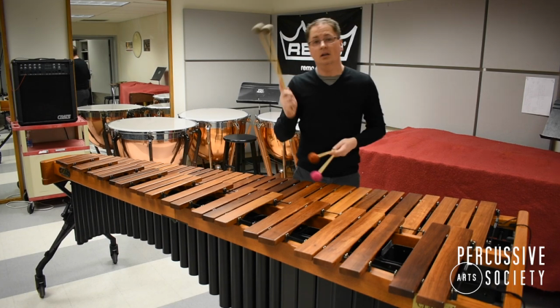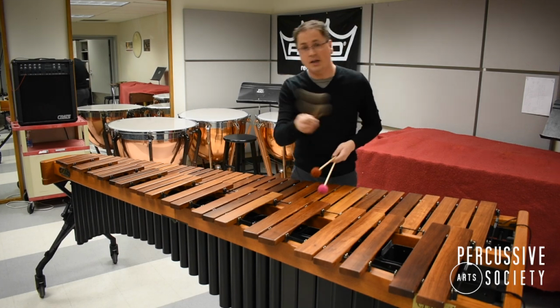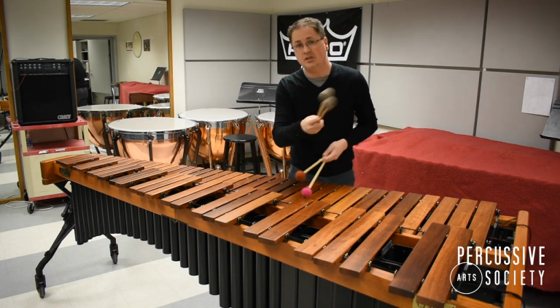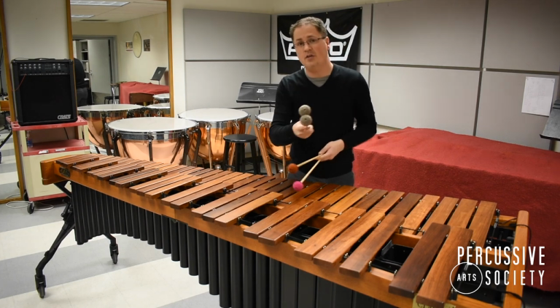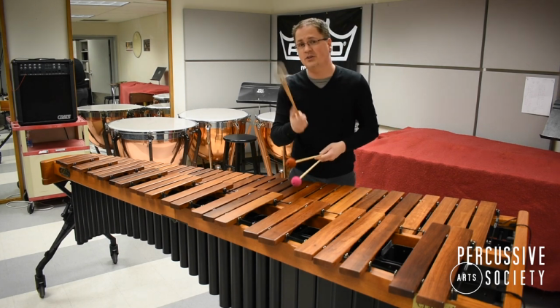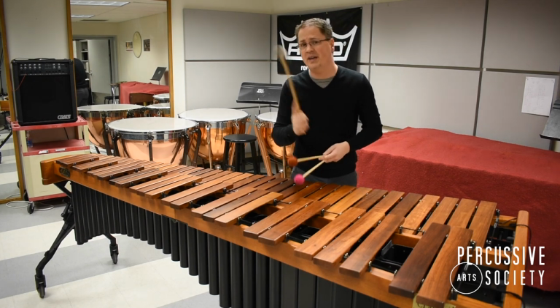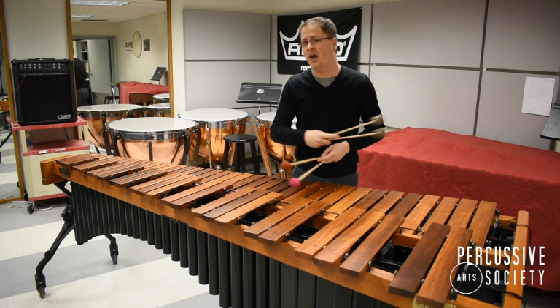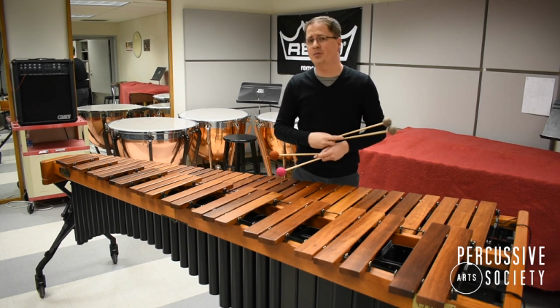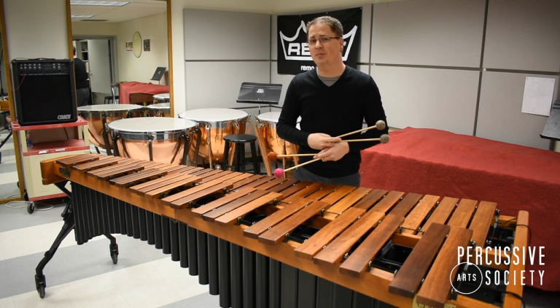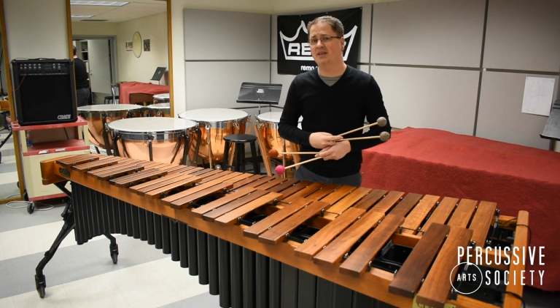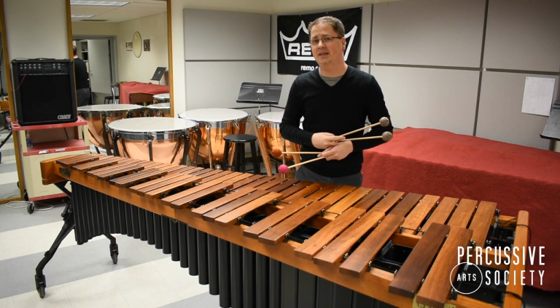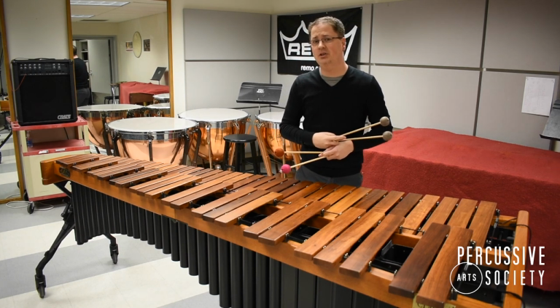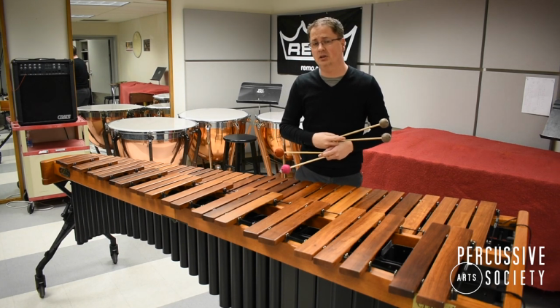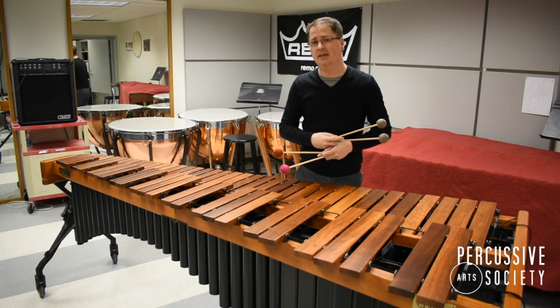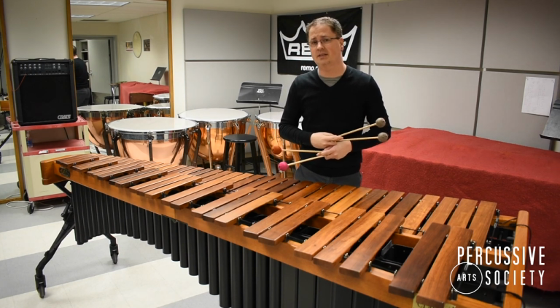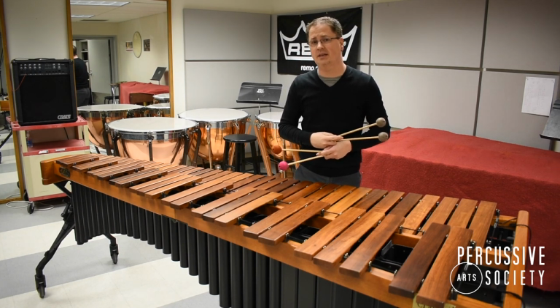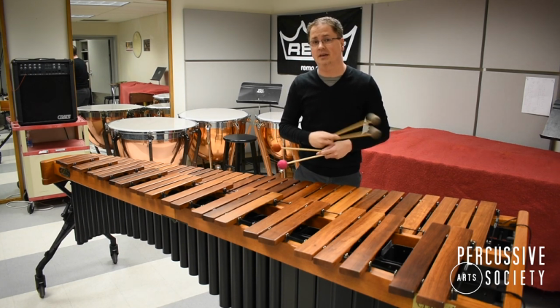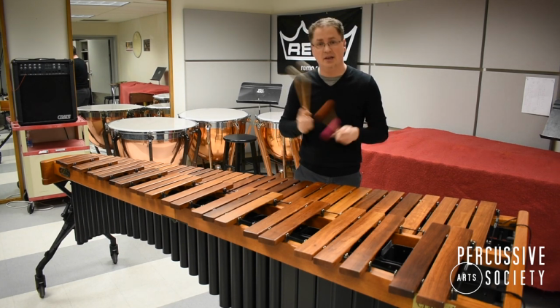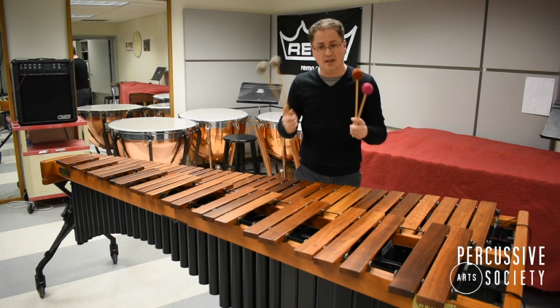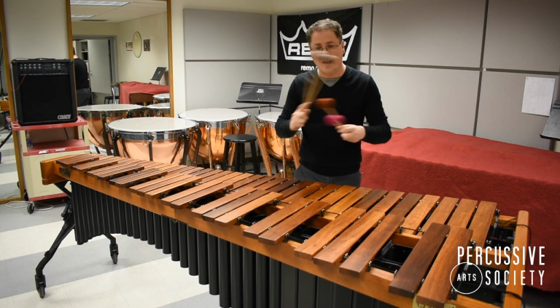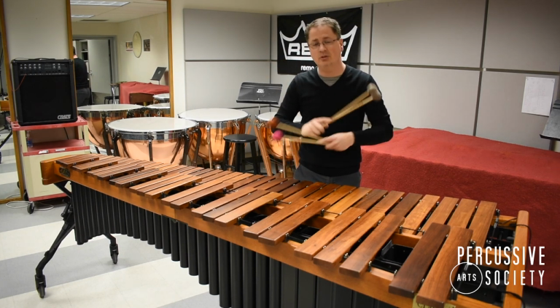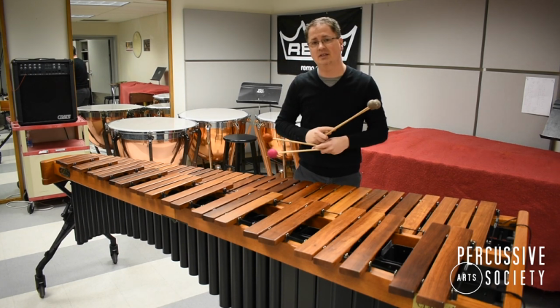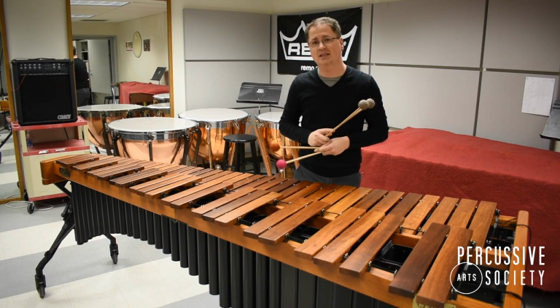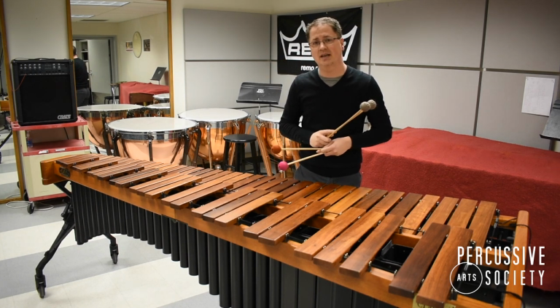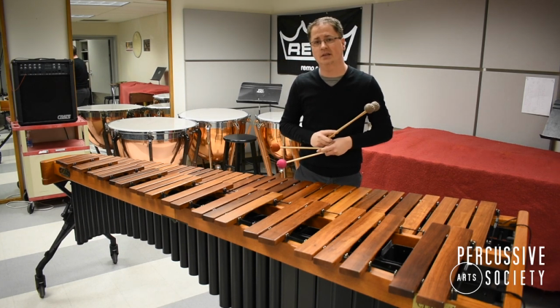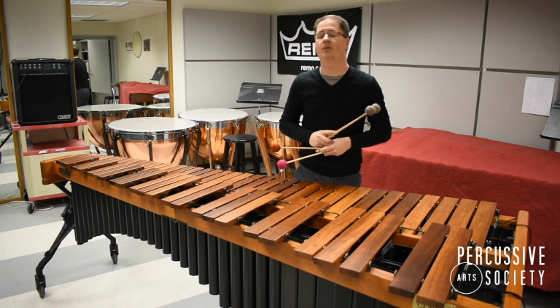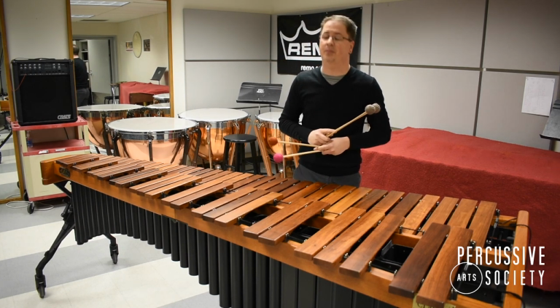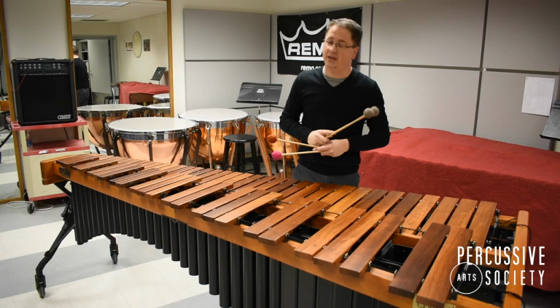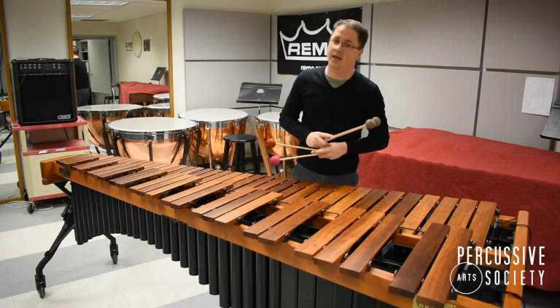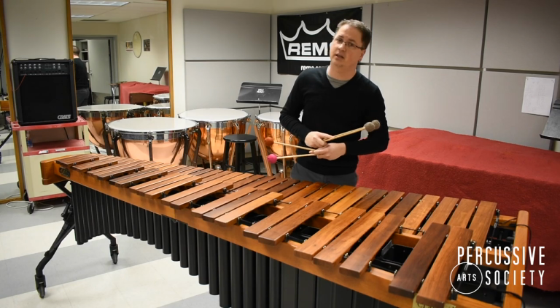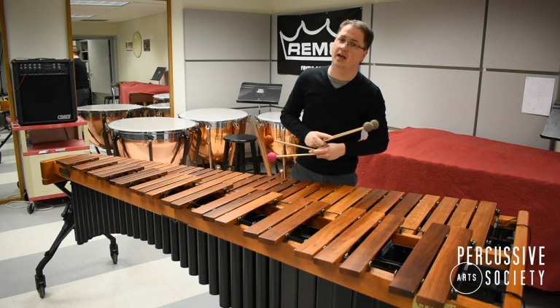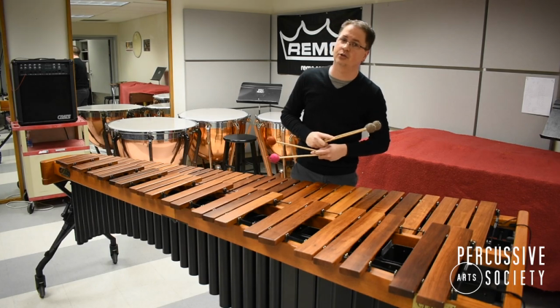Let us know if there are any other marimba techniques you'd like to see, and that was today's lesson from the PAS classroom.